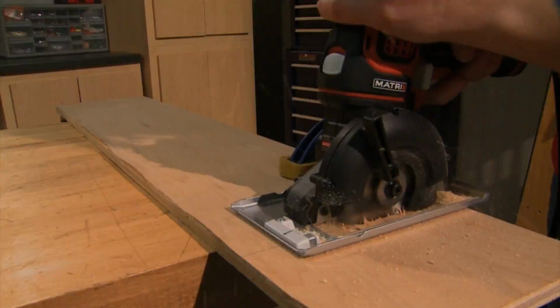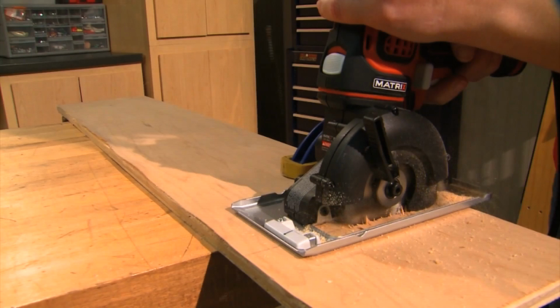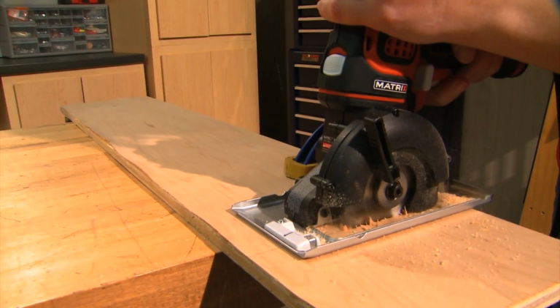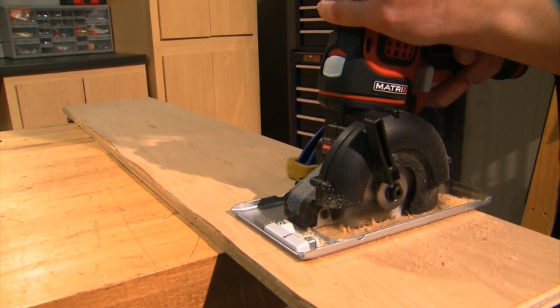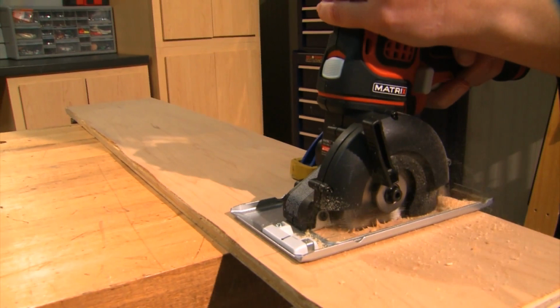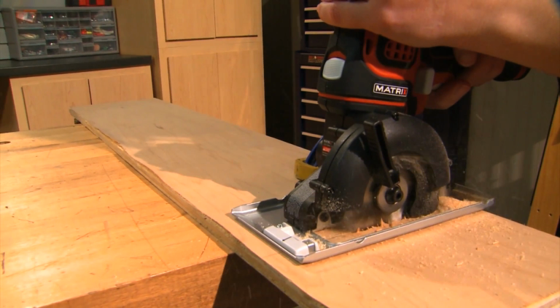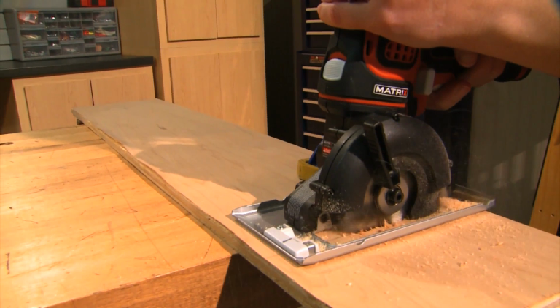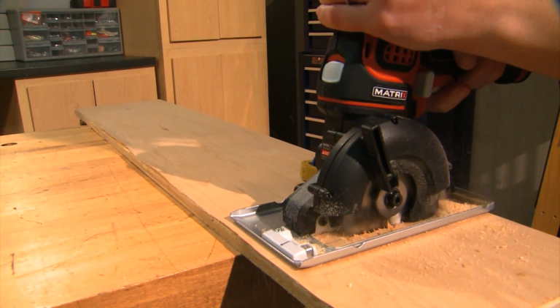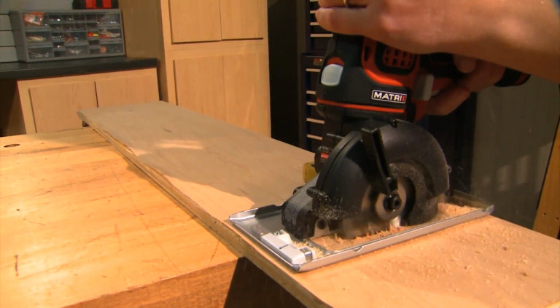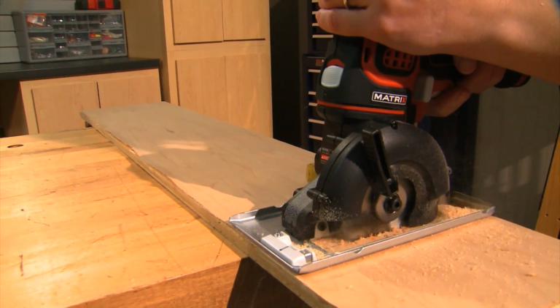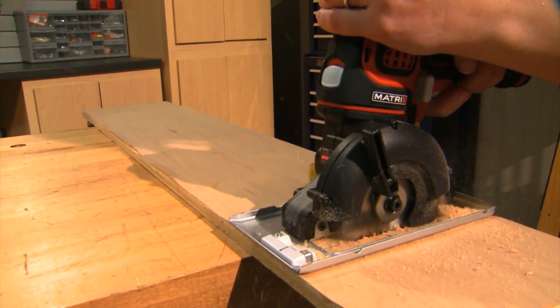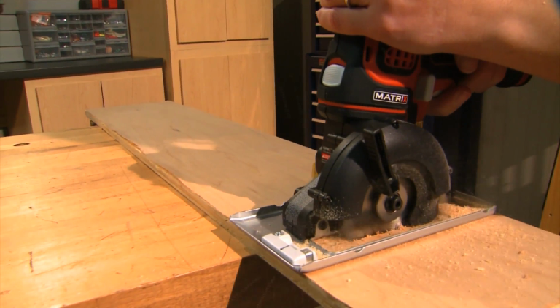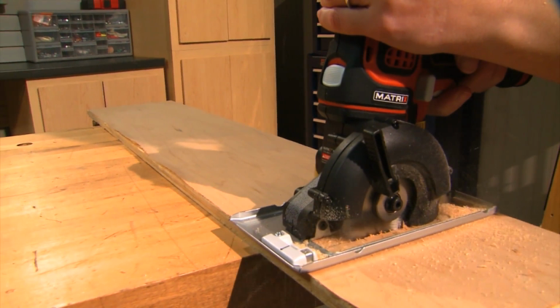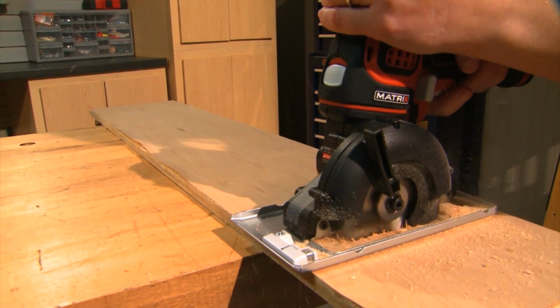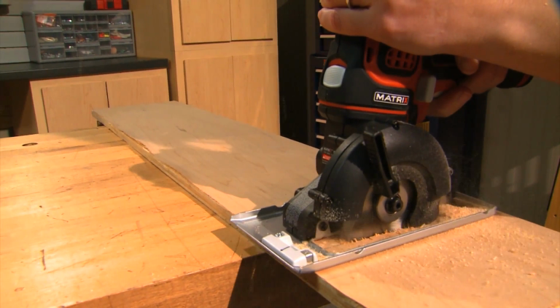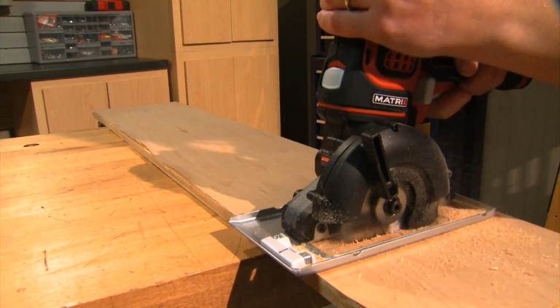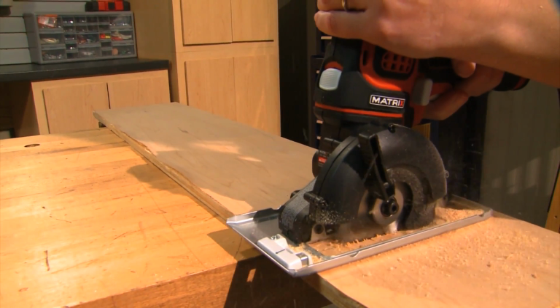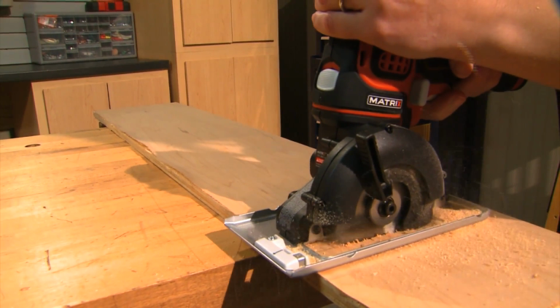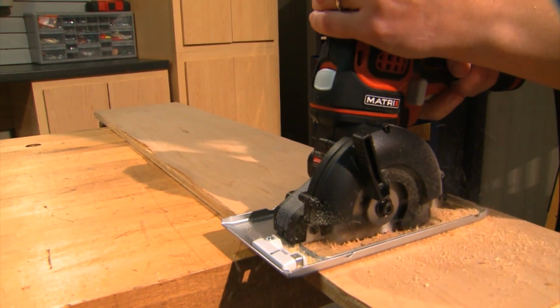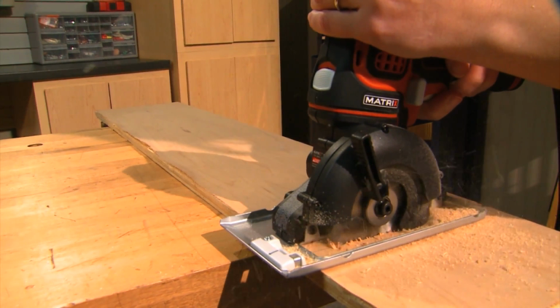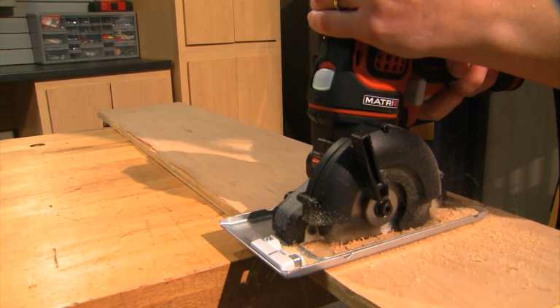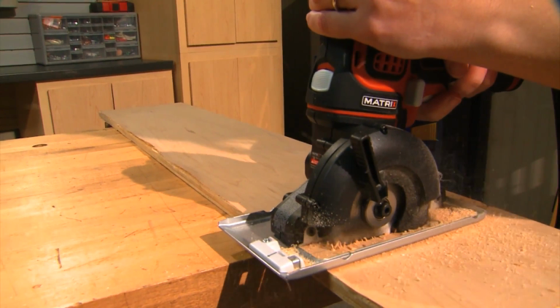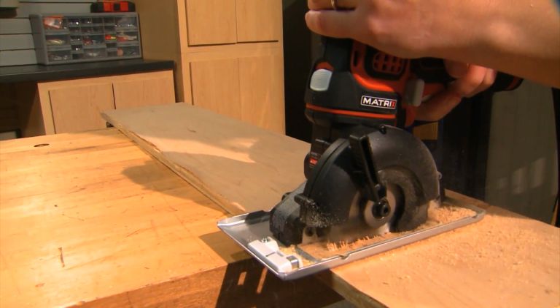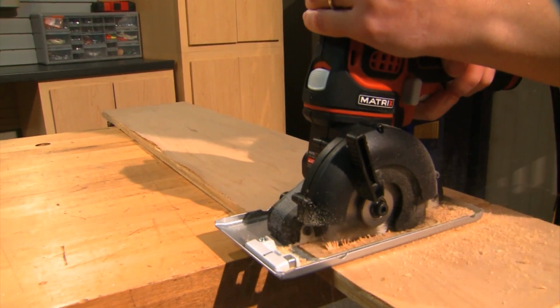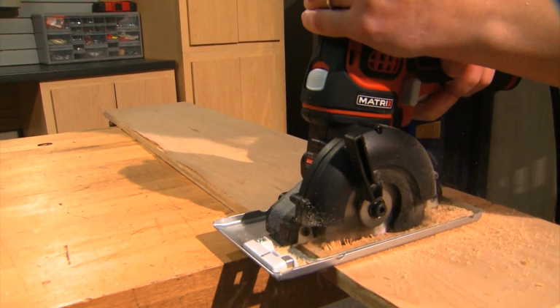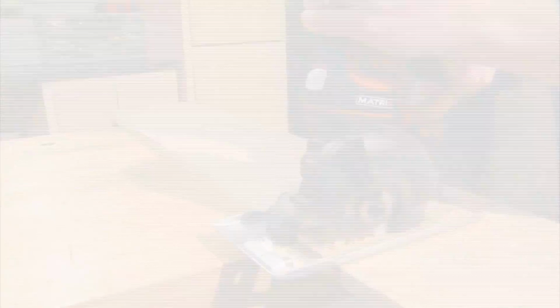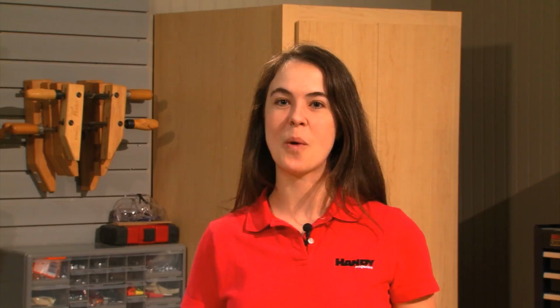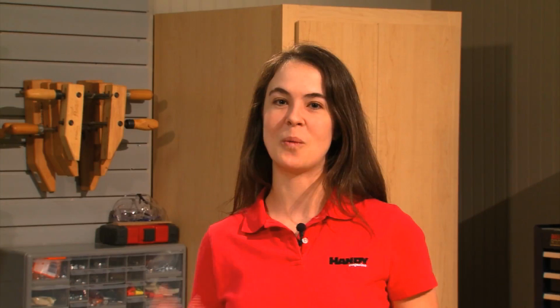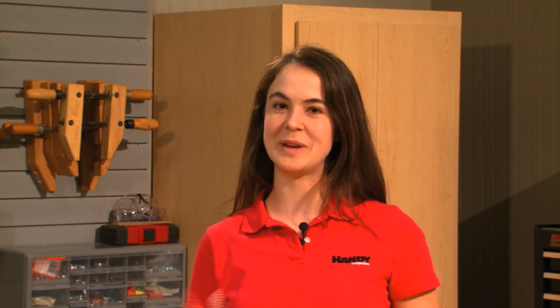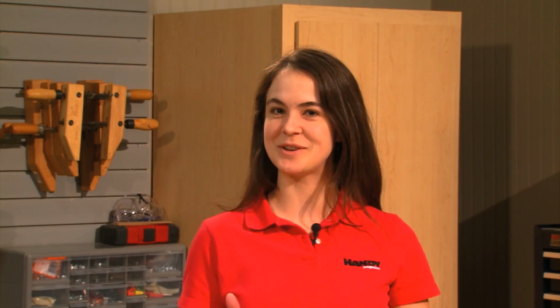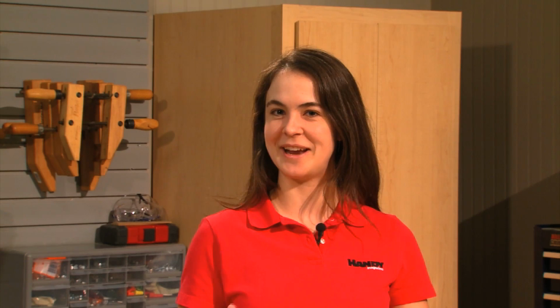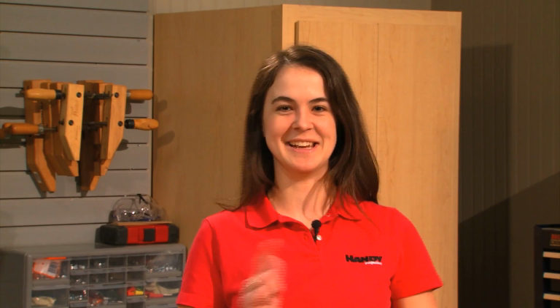Black & Decker has a brand new tool that will make all of your DIY projects easier, and we tried it.